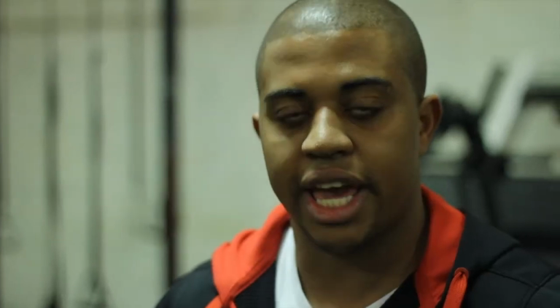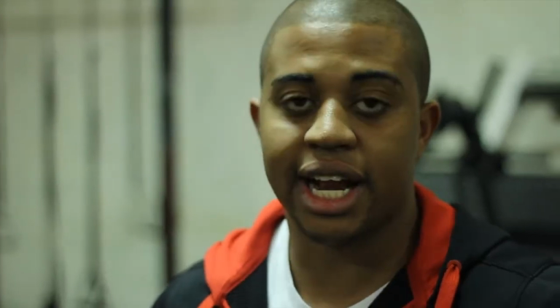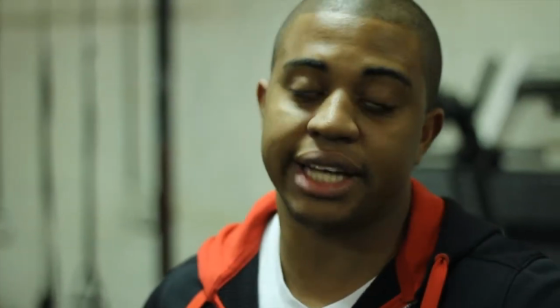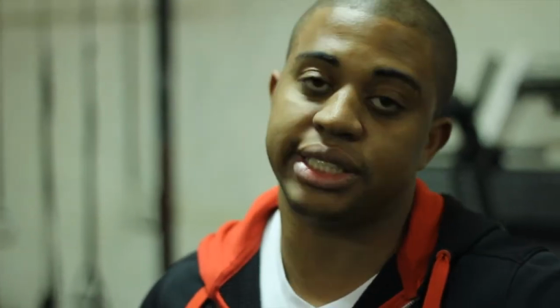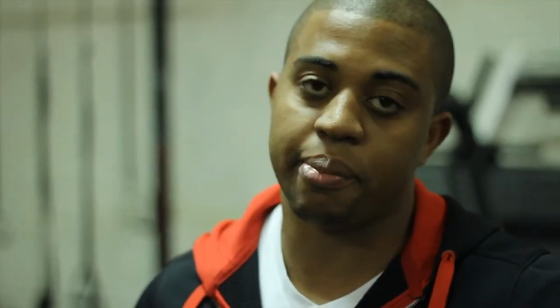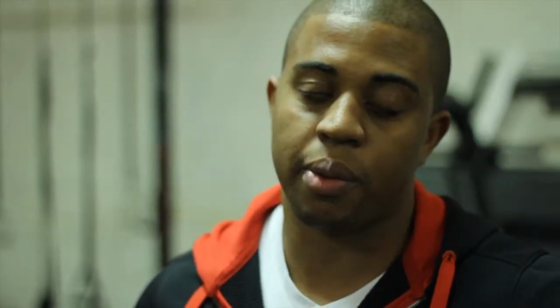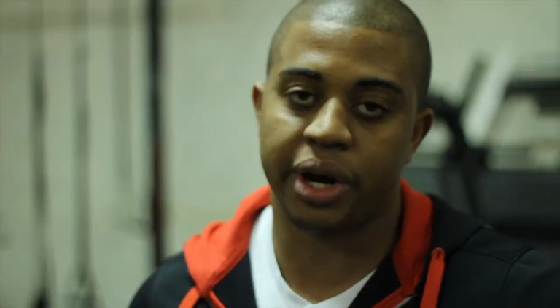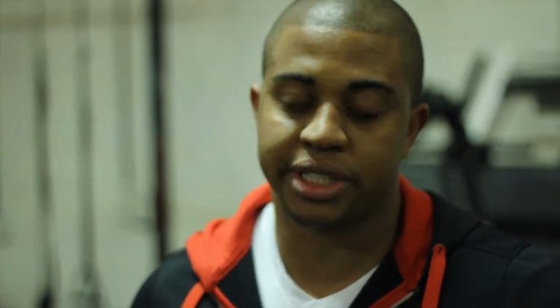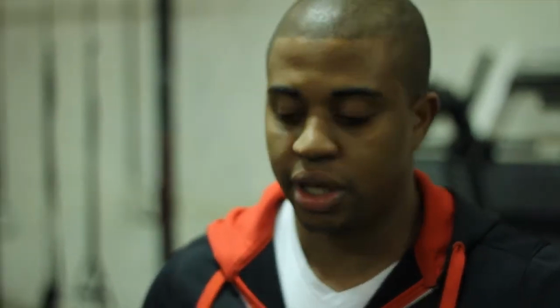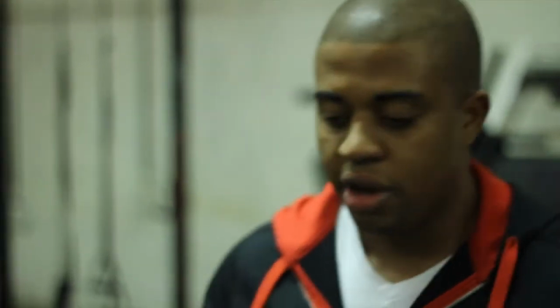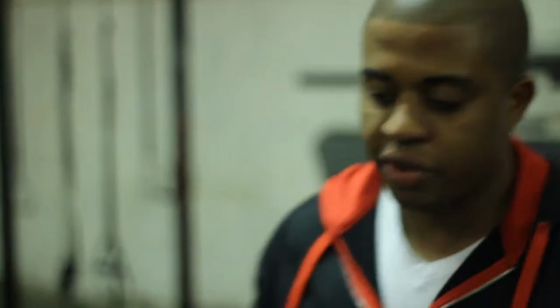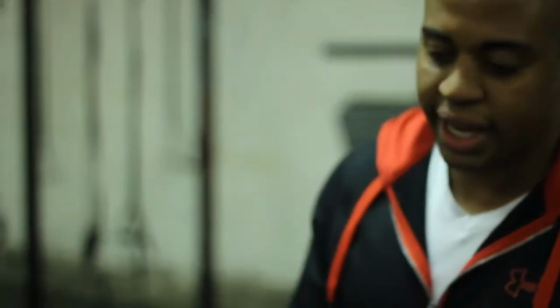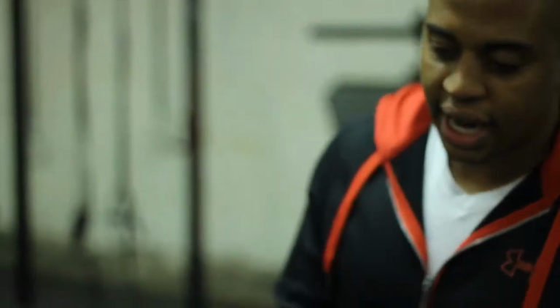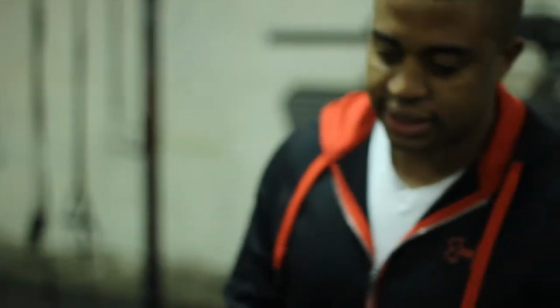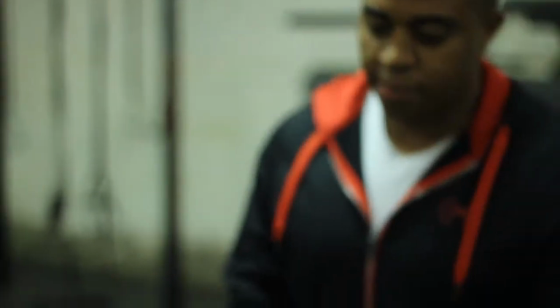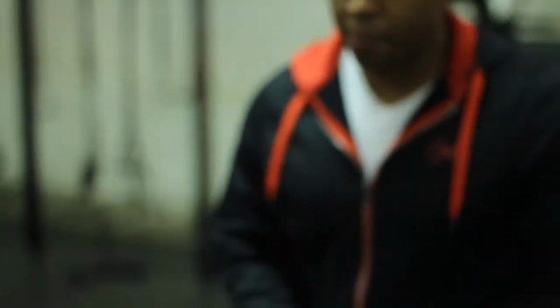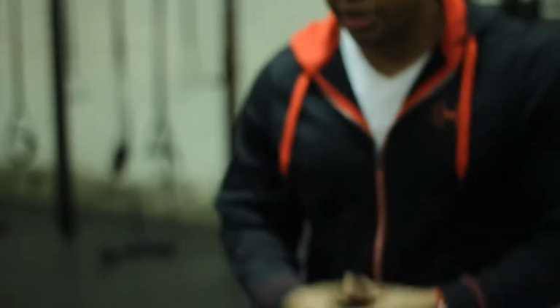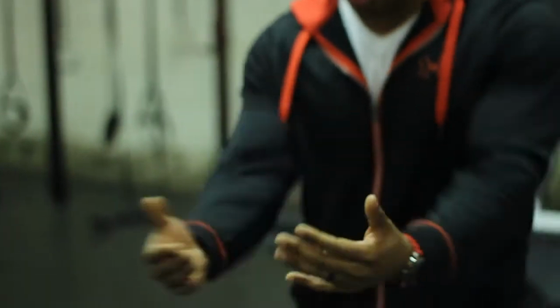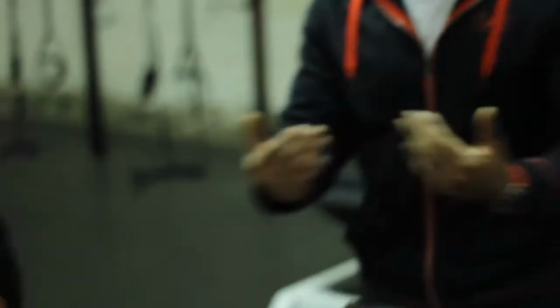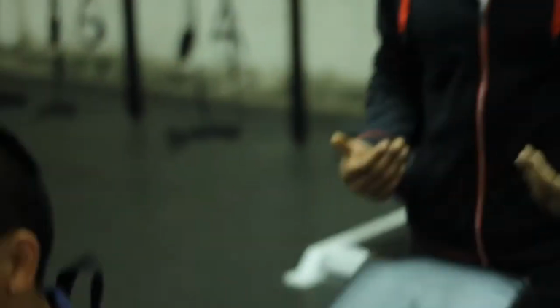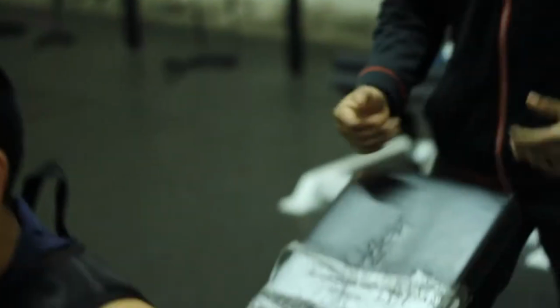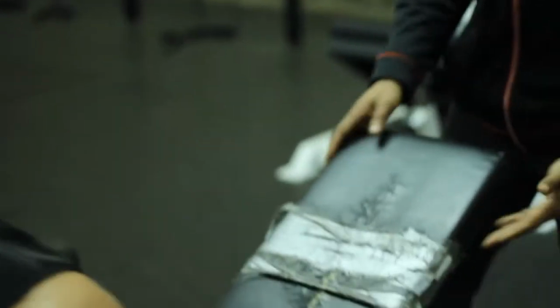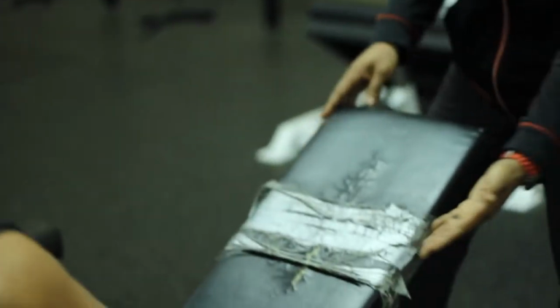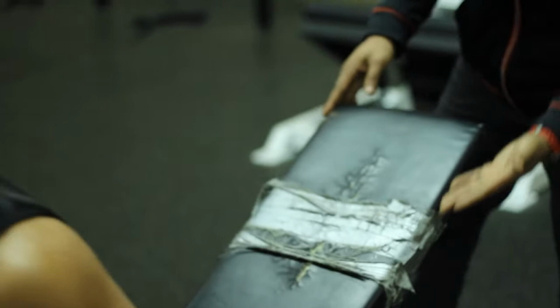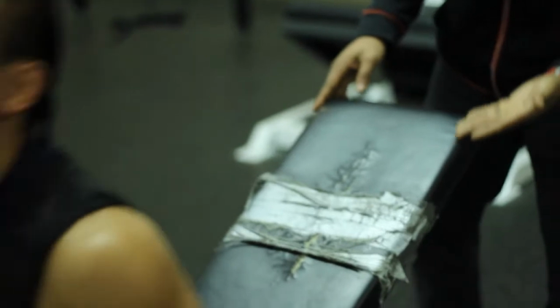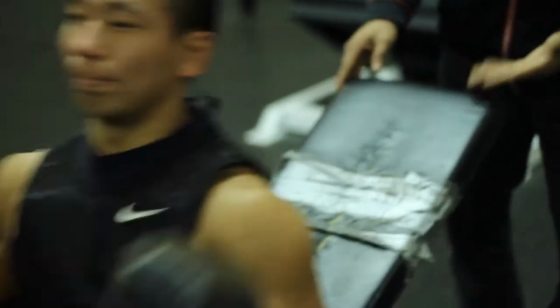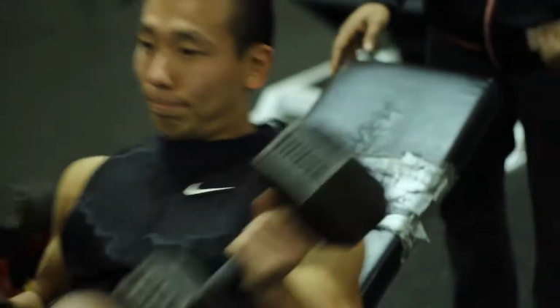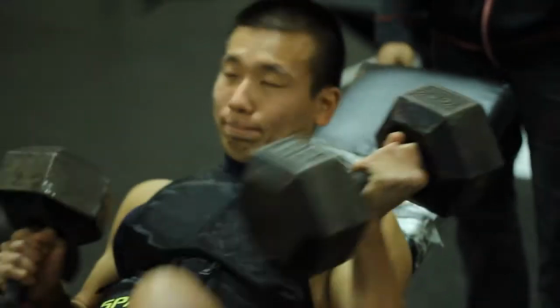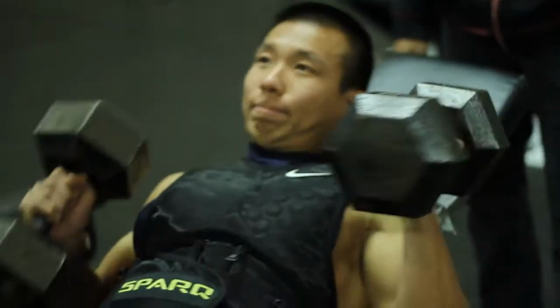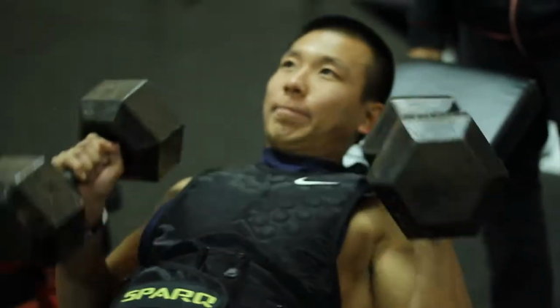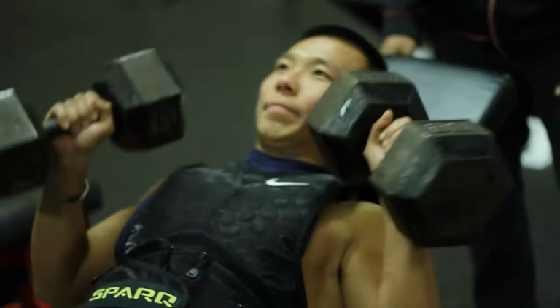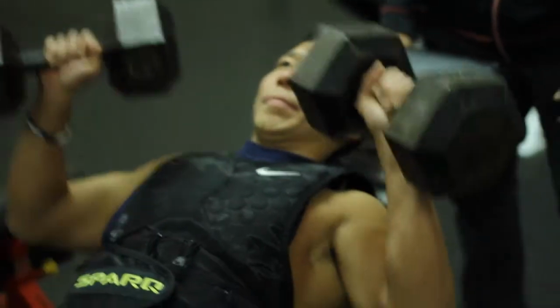Incline dumbbell press. For the incline dumbbell press, you're going to come back, have your bench set up at an incline.